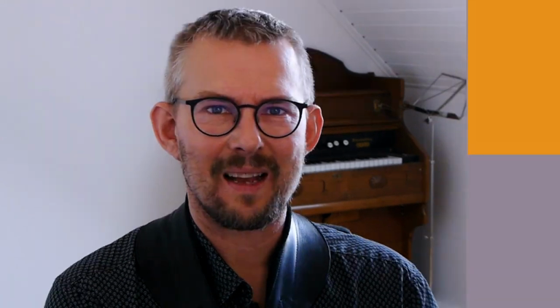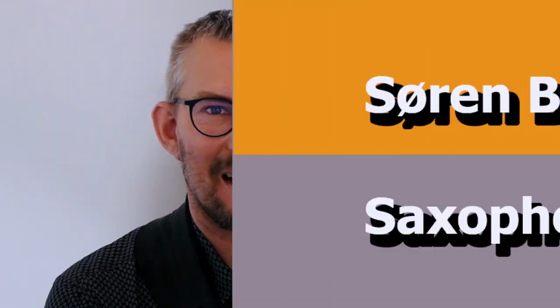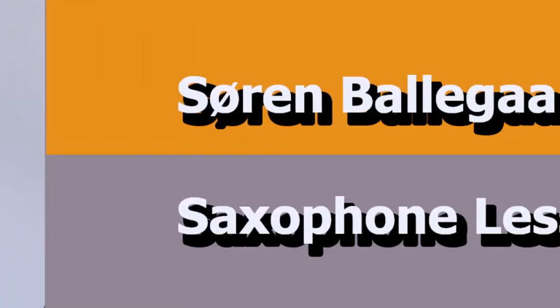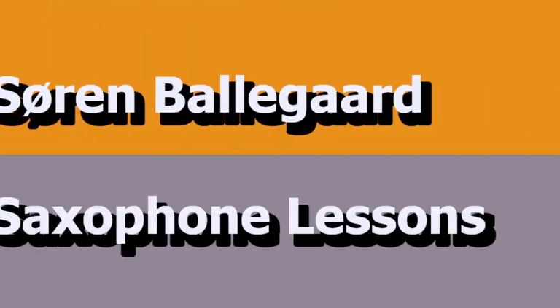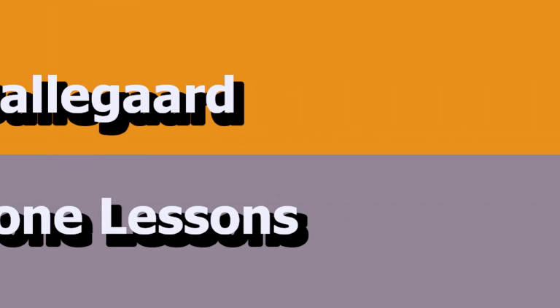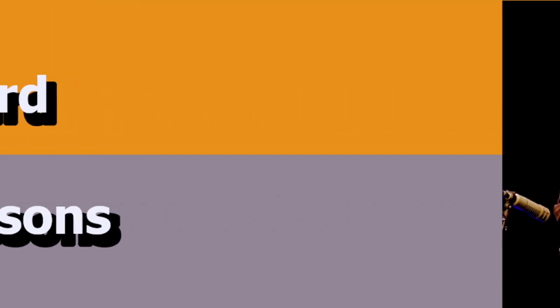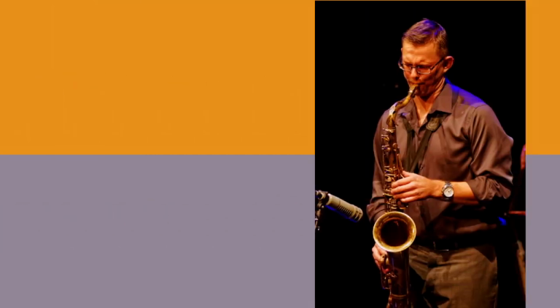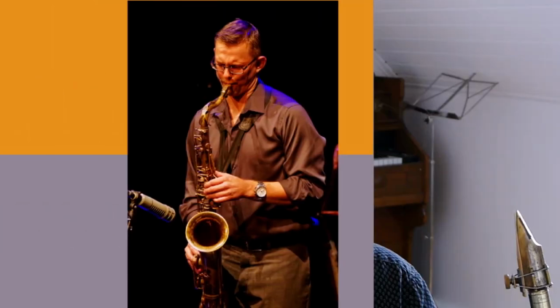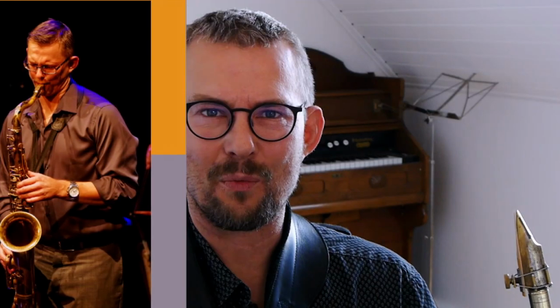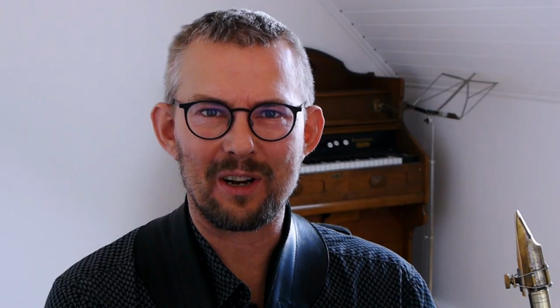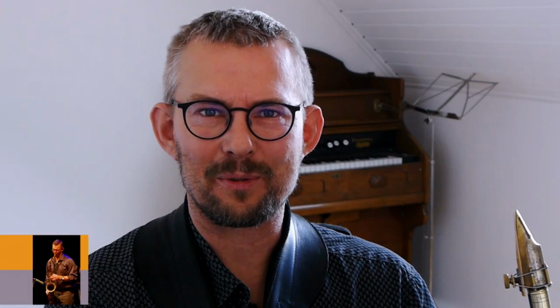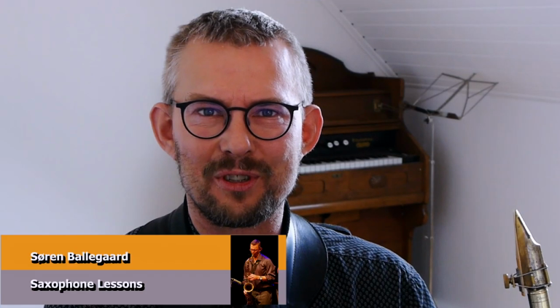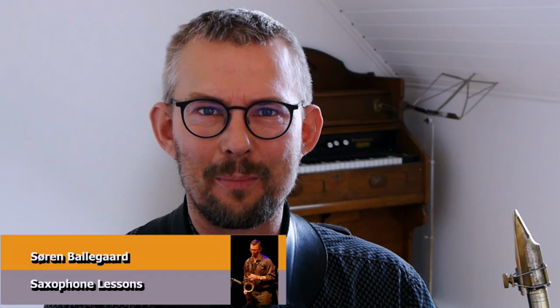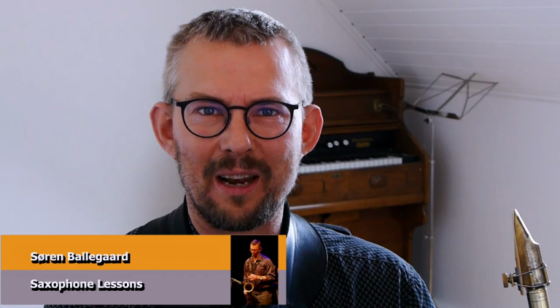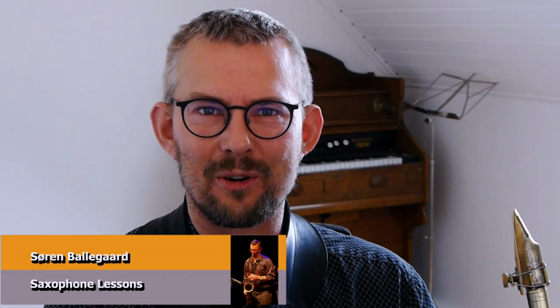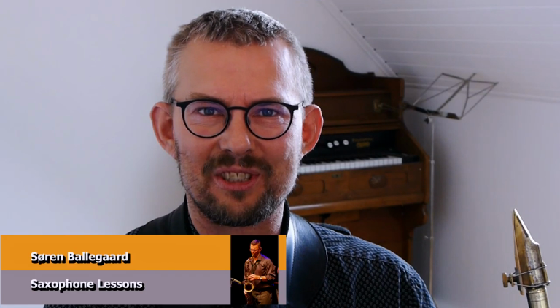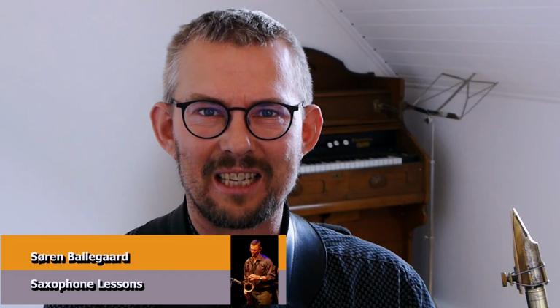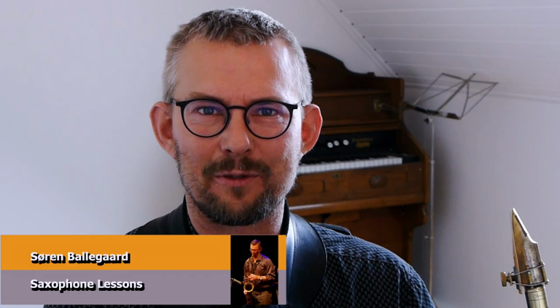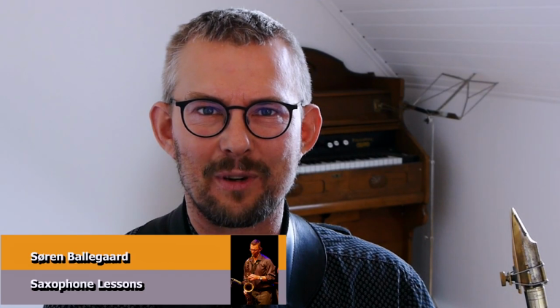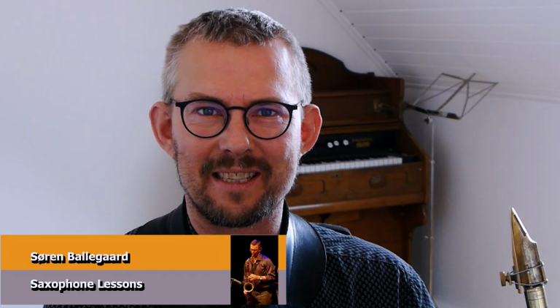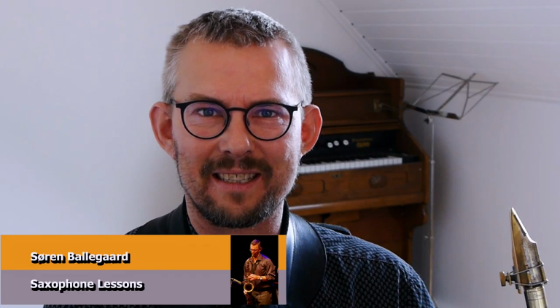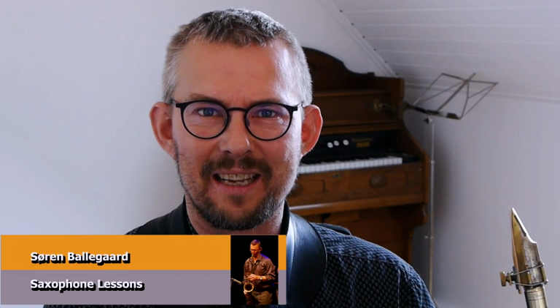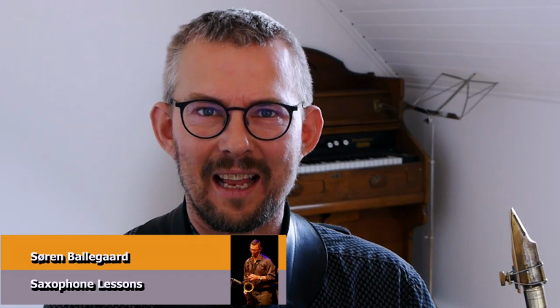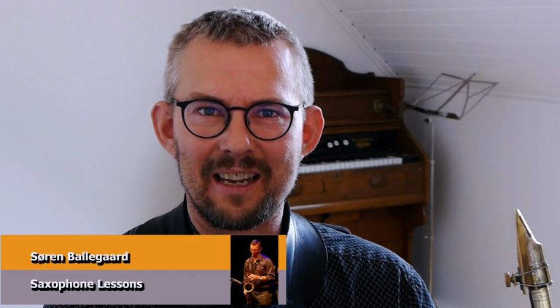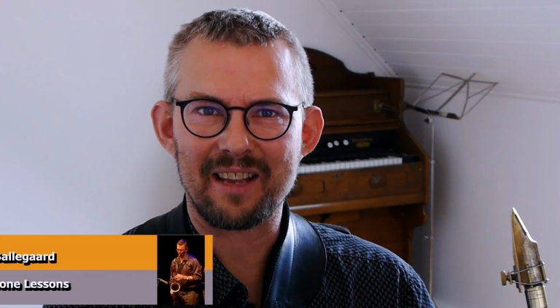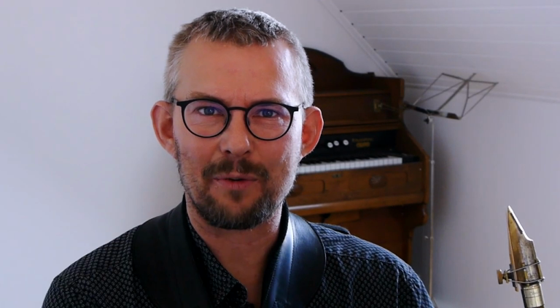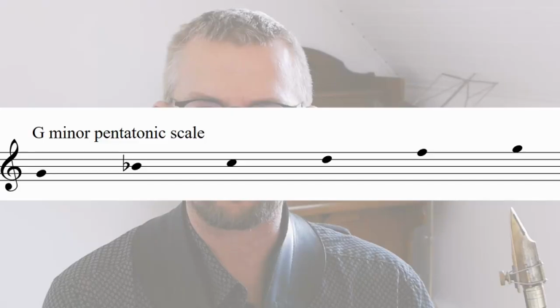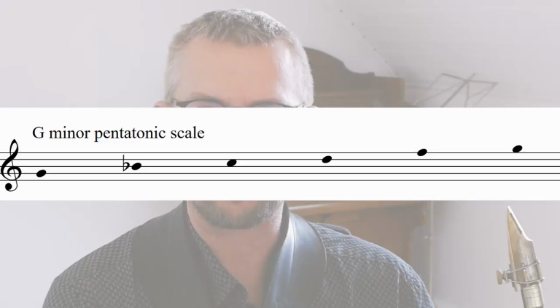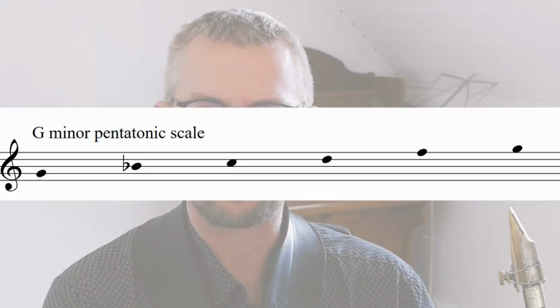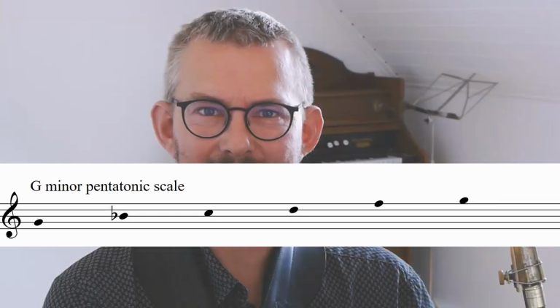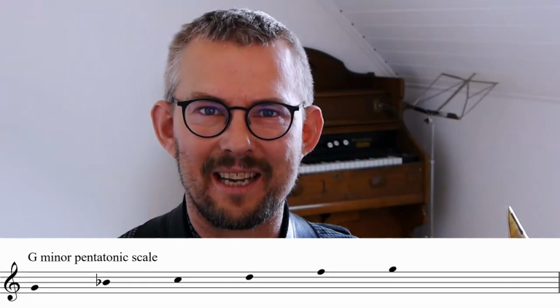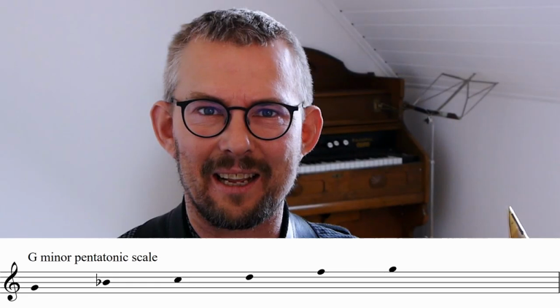Hi there, I'm Søren Balegård and welcome to Søren Balegård's Saxophone Lessons. Let's start with the pentatonic scale.